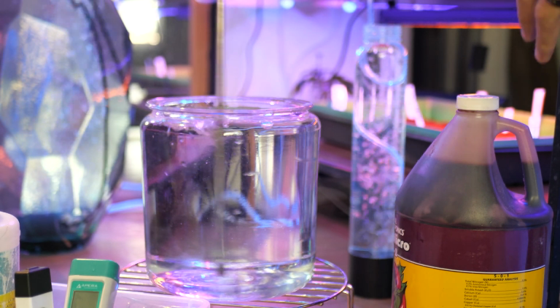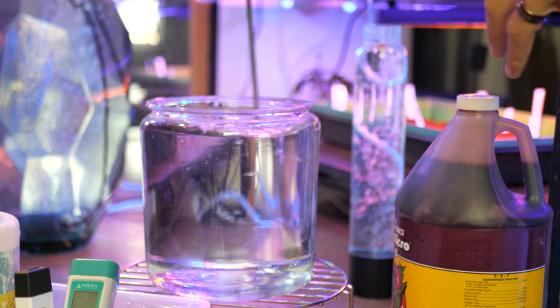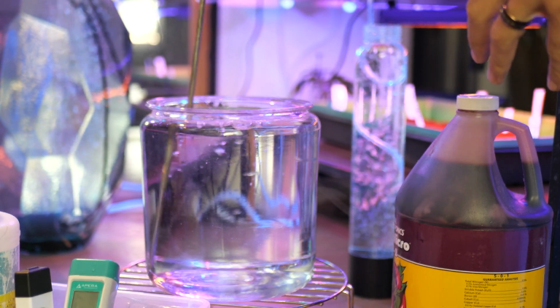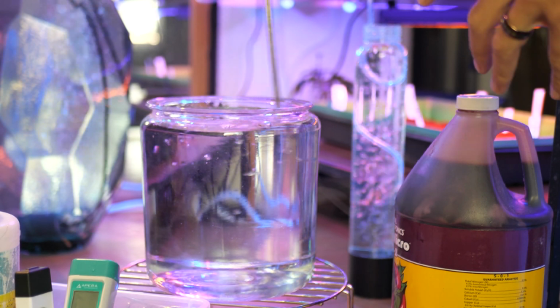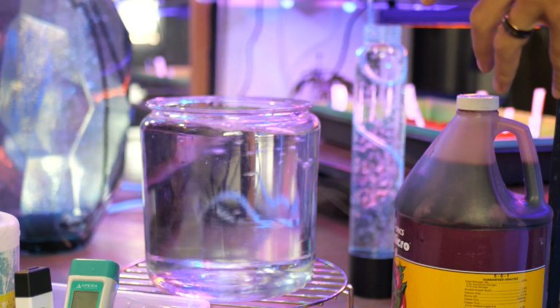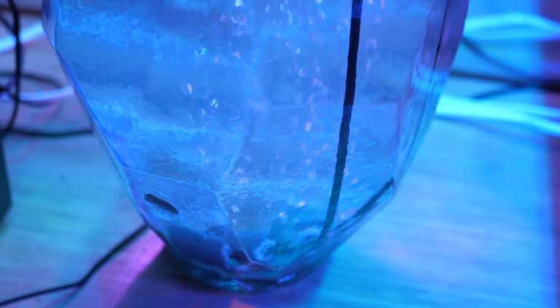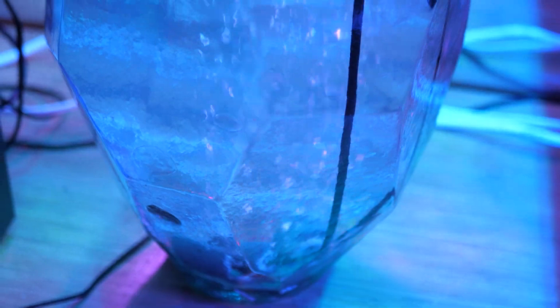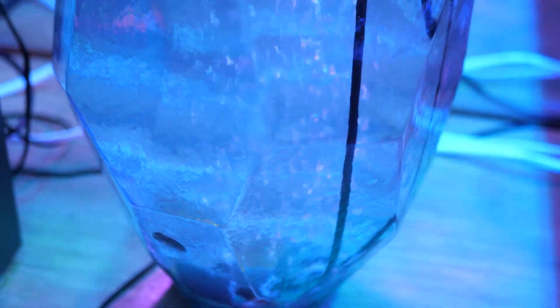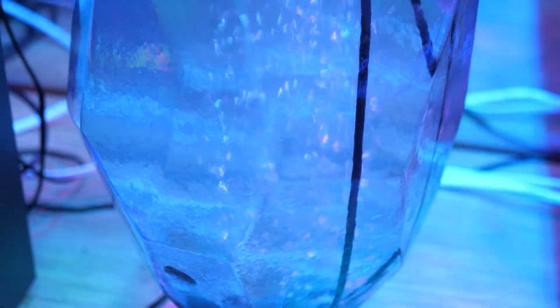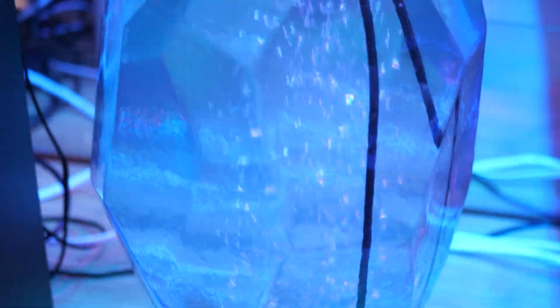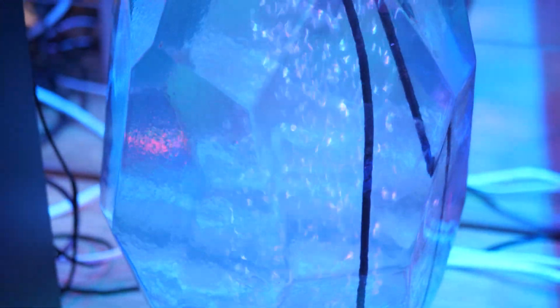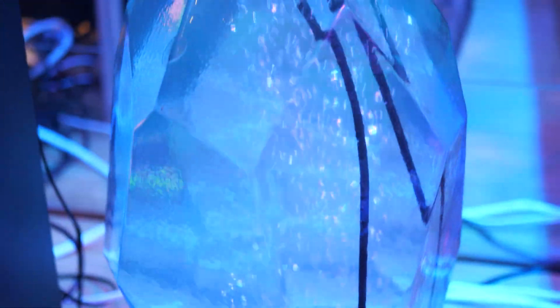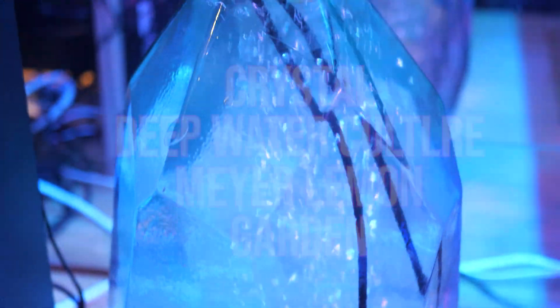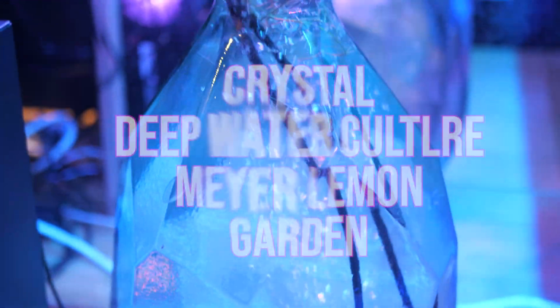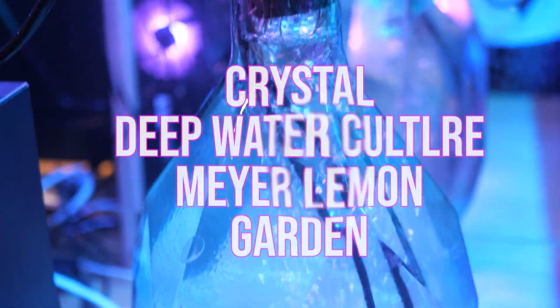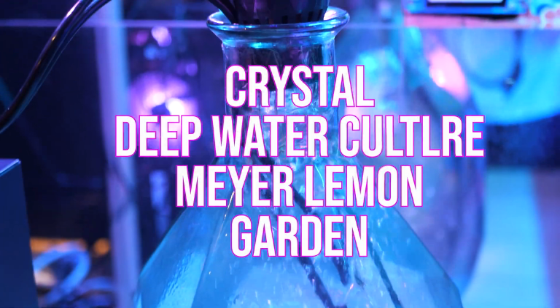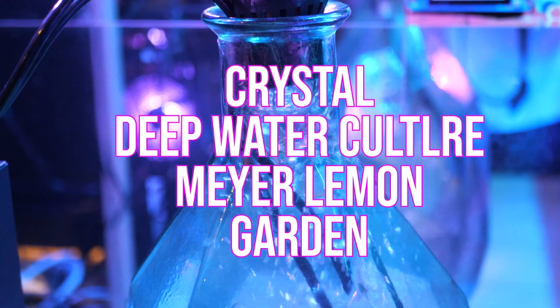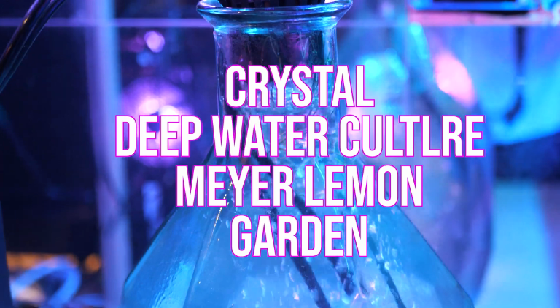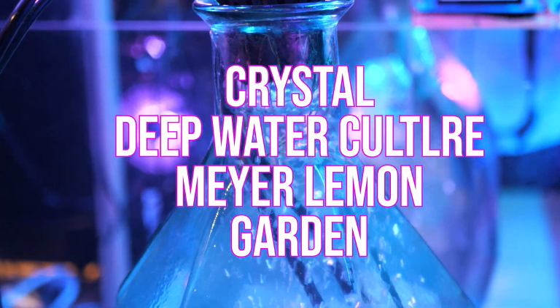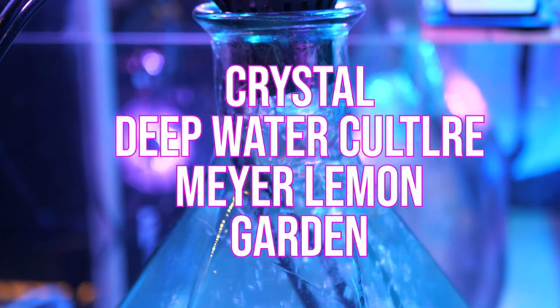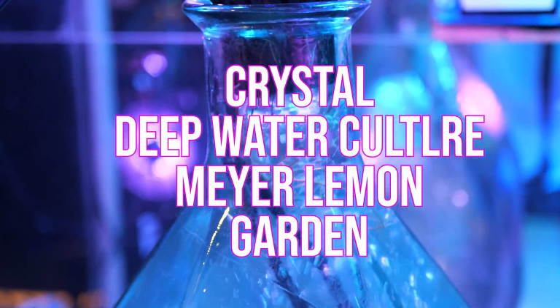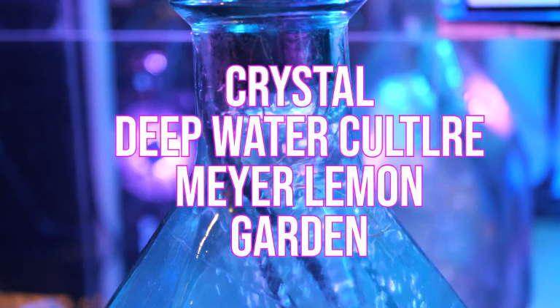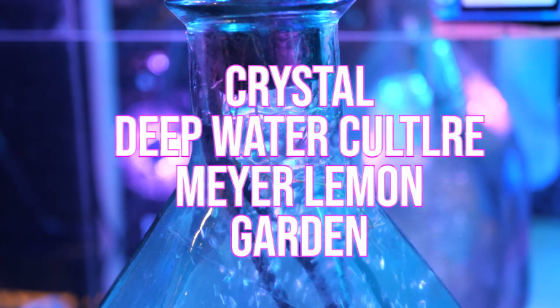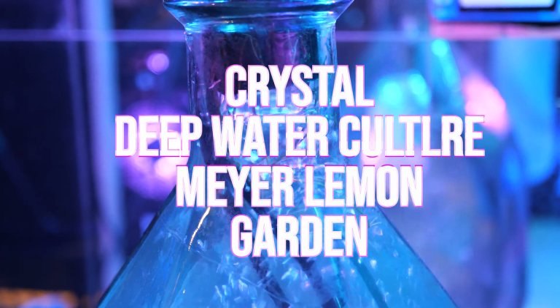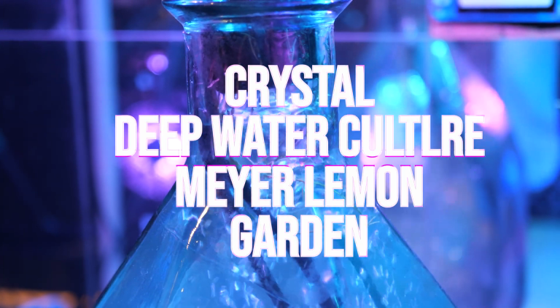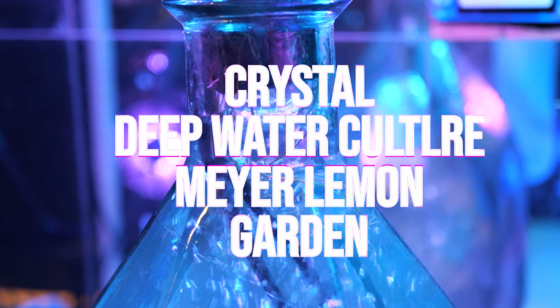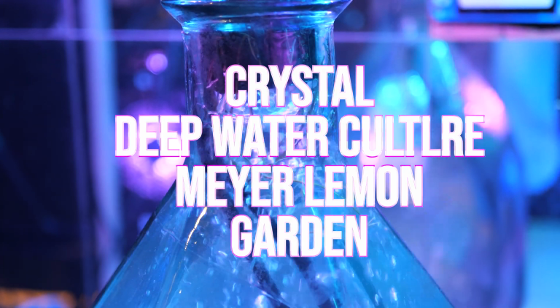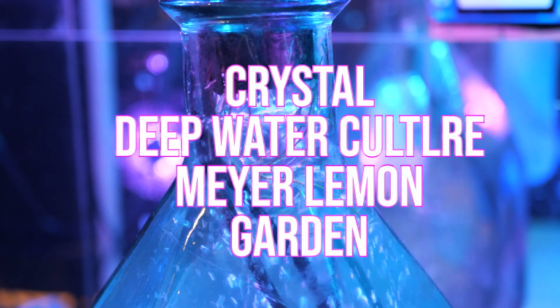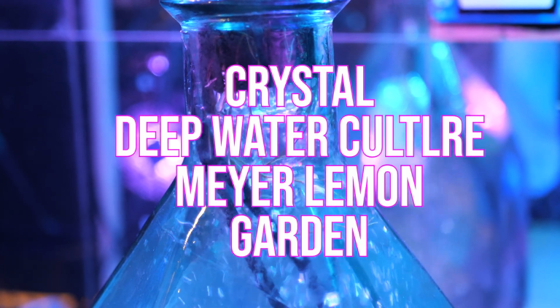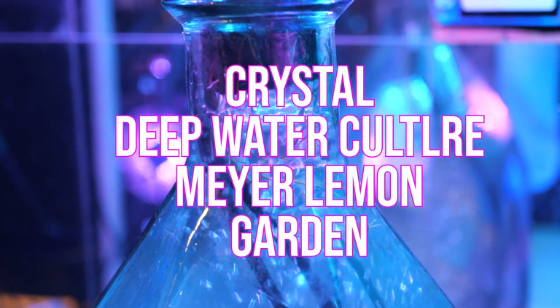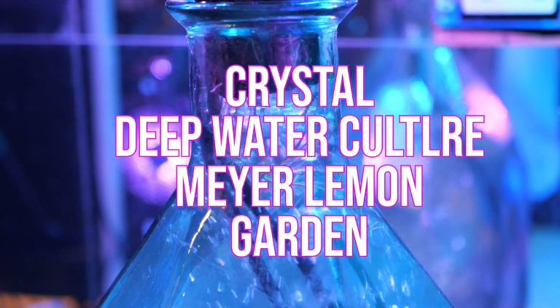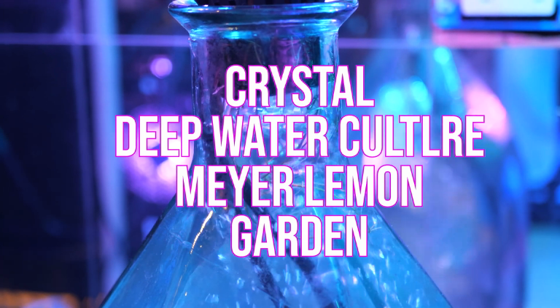And in today's video I'm showing you my crystal deepwater culture Meyer lemon garden. So let's get right into it.